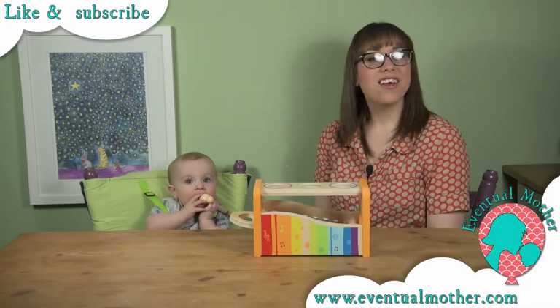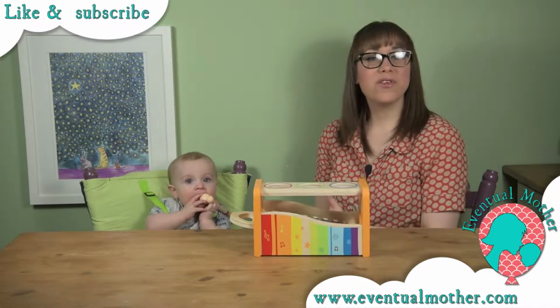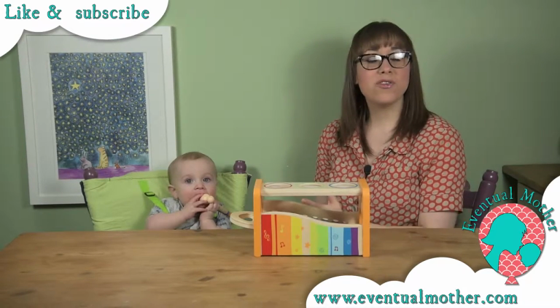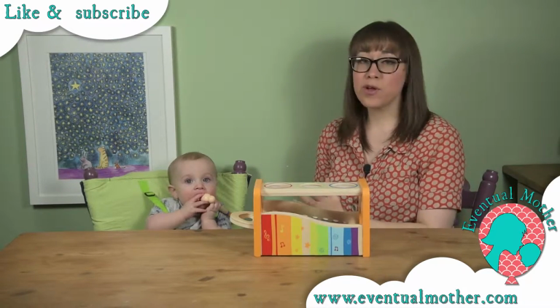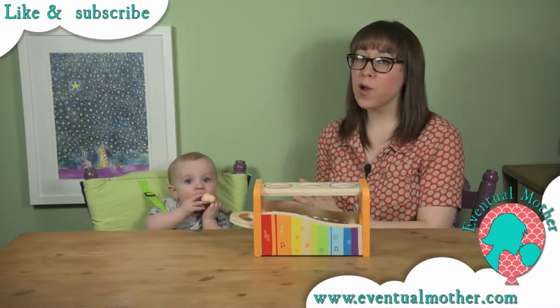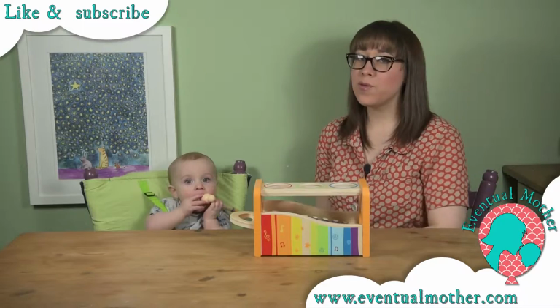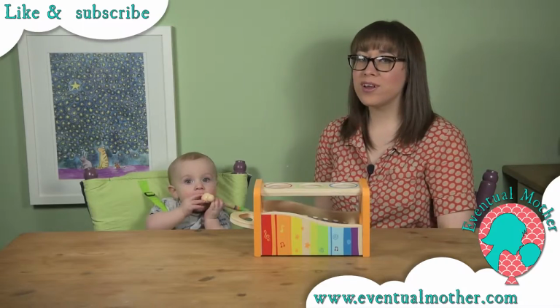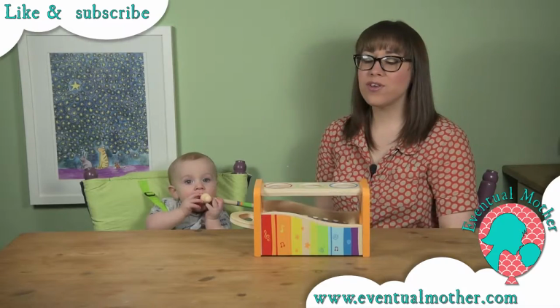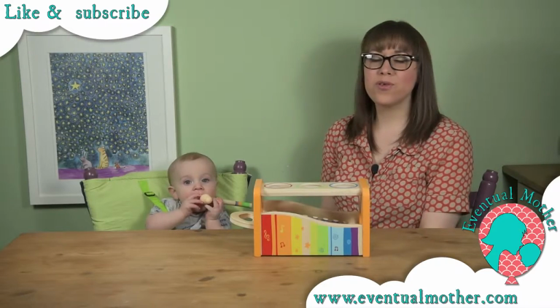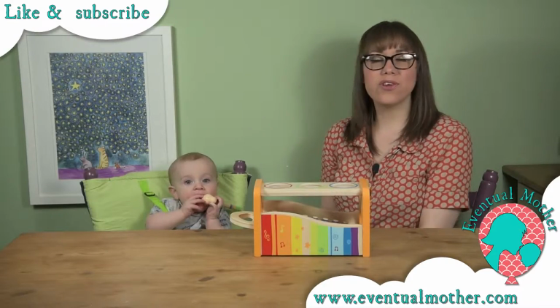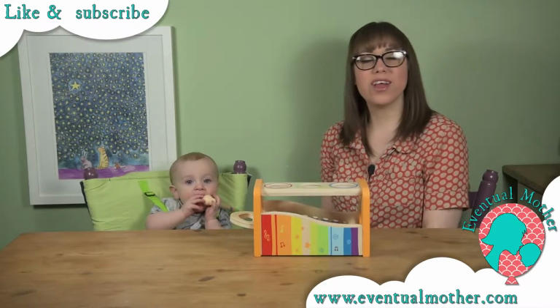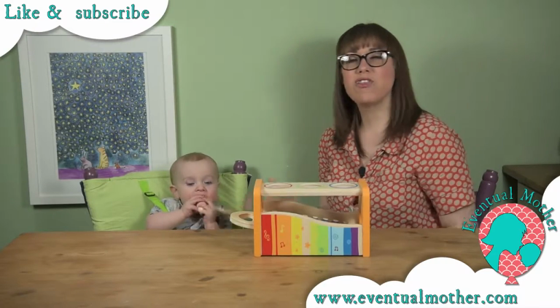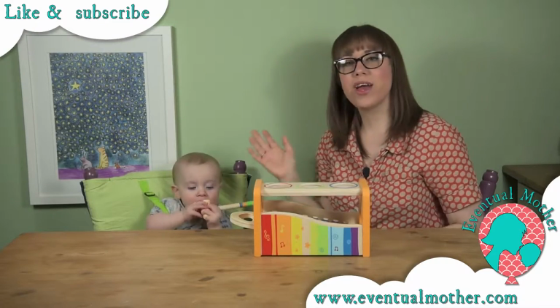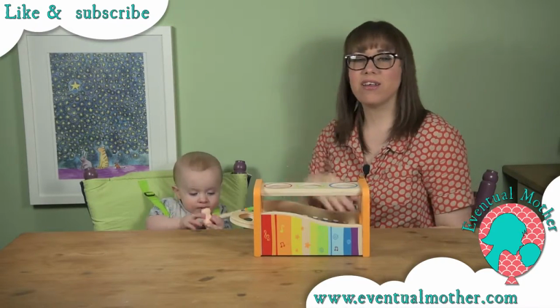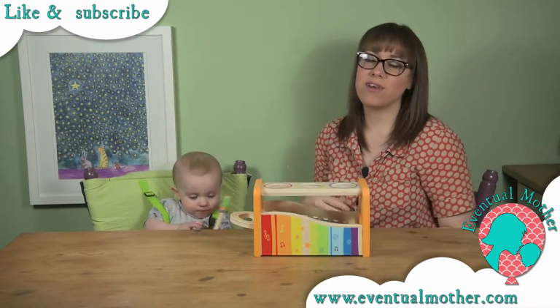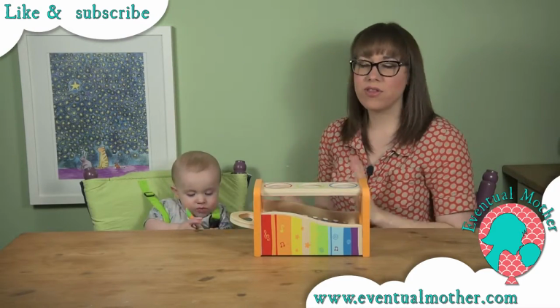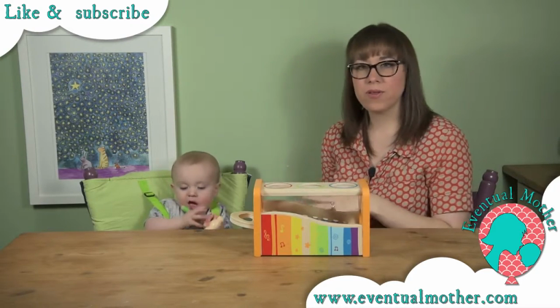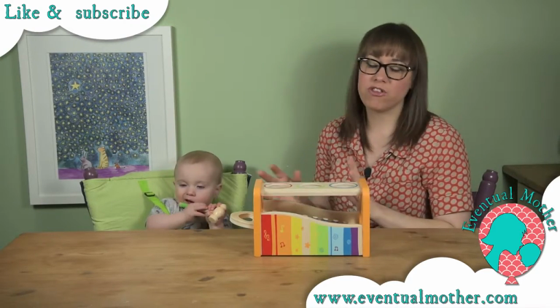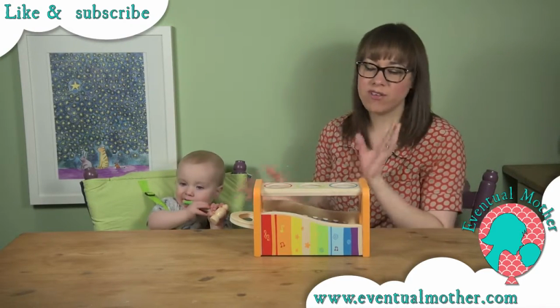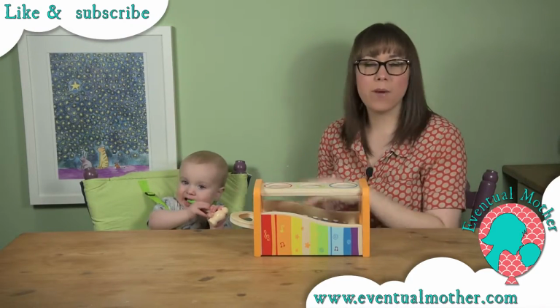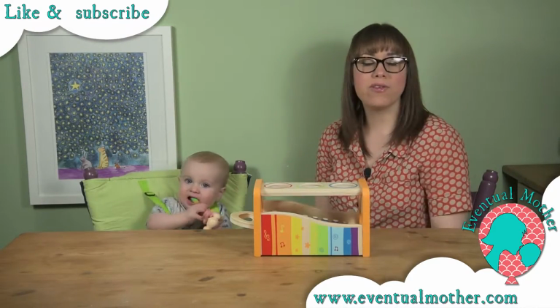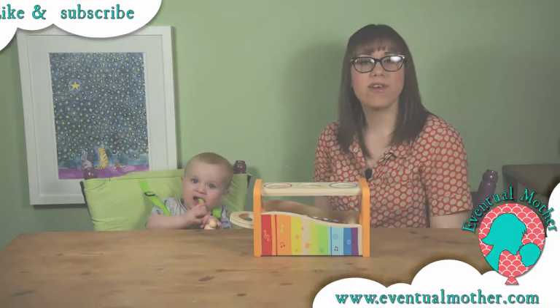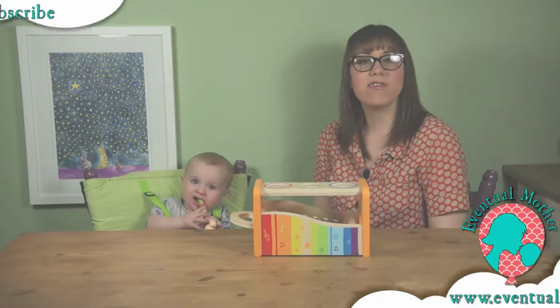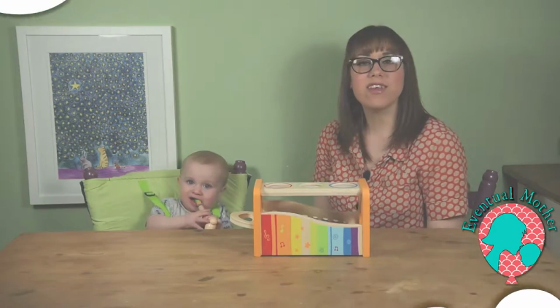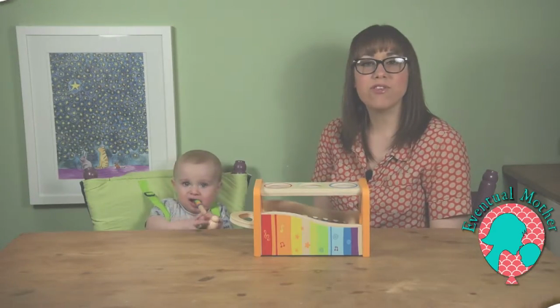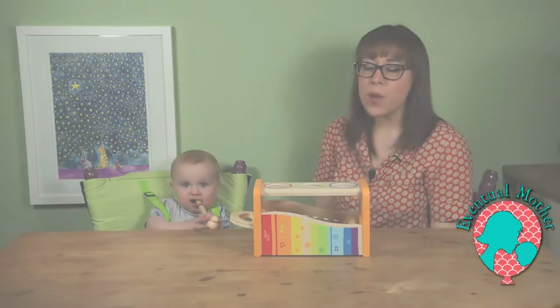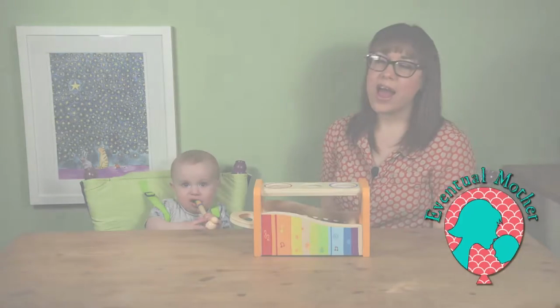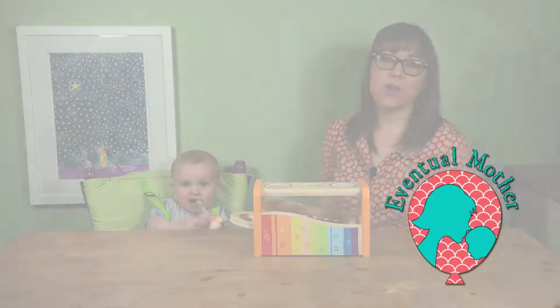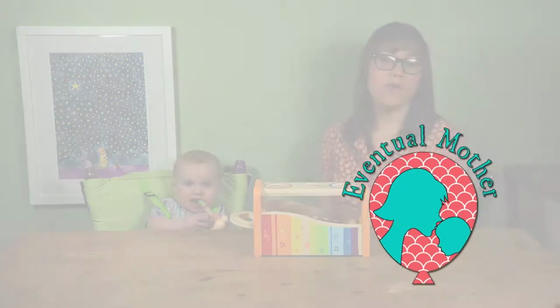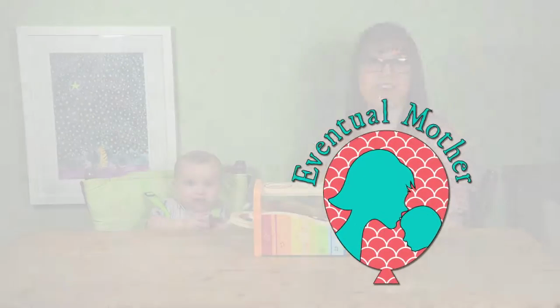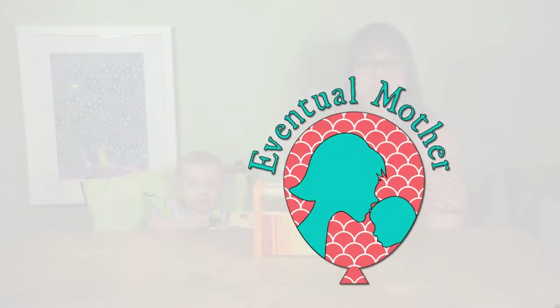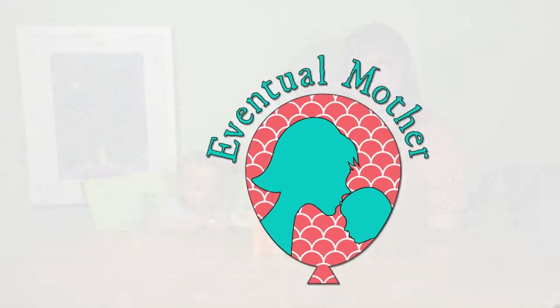Thanks for watching the video, hope you found it useful. Don't forget to do all that nice stuff — the thumbs up, the shares, the comments and all the rest of it. Hopefully we'll see you again soon.